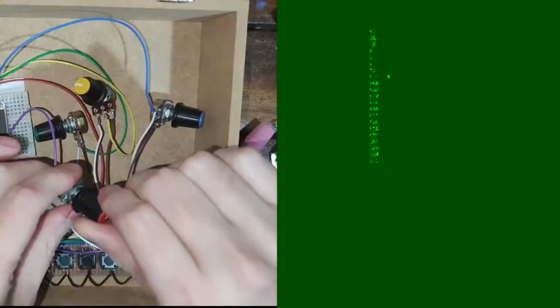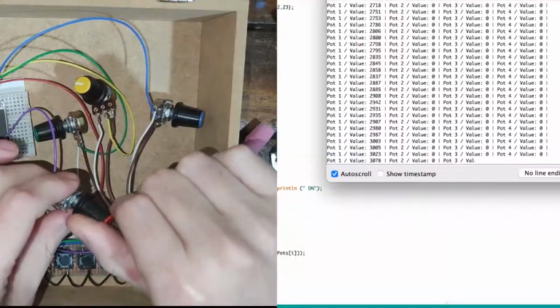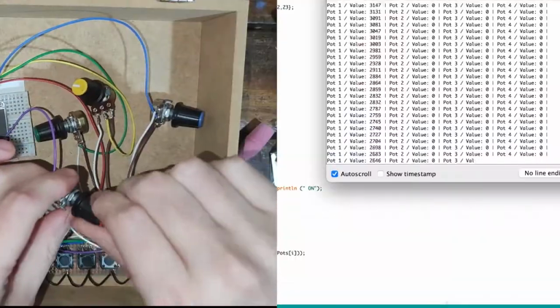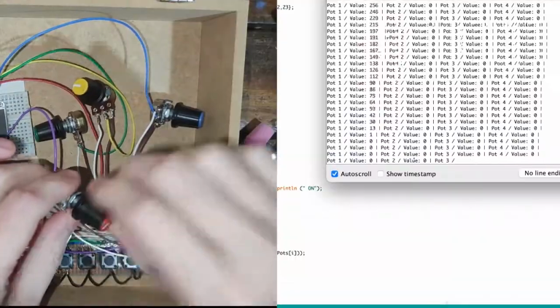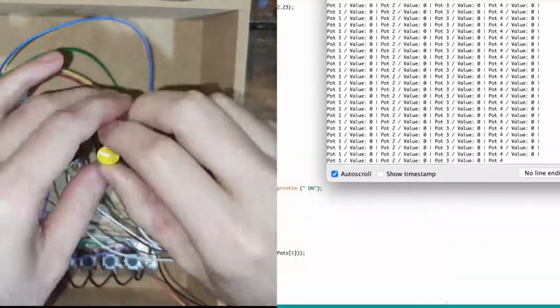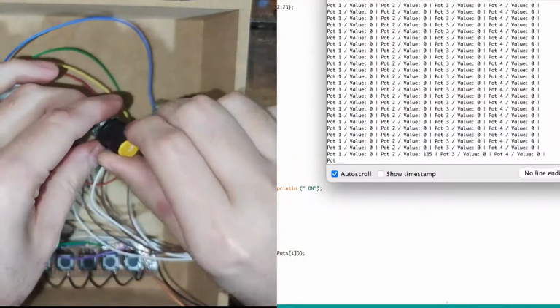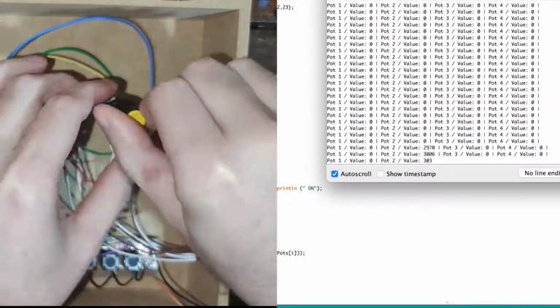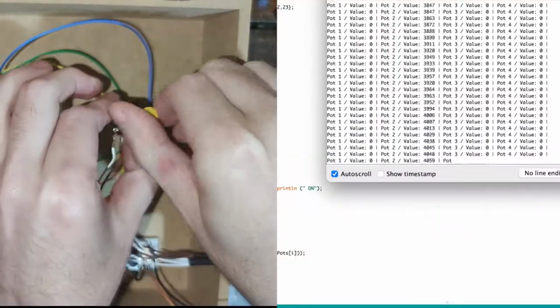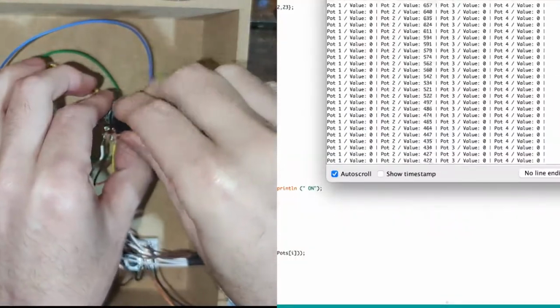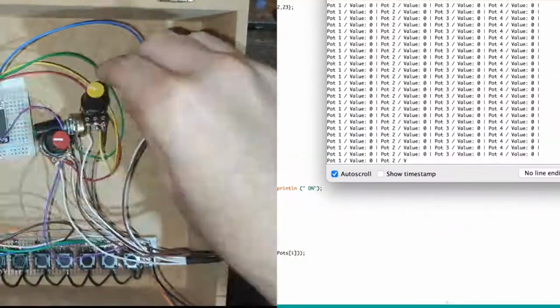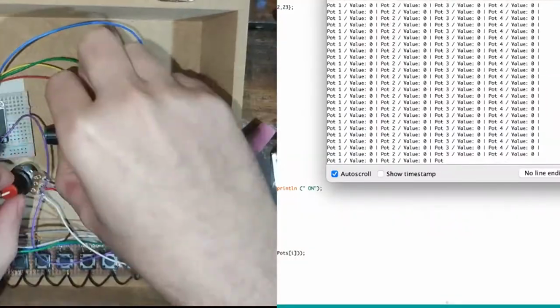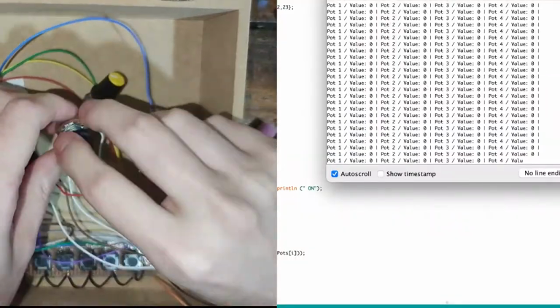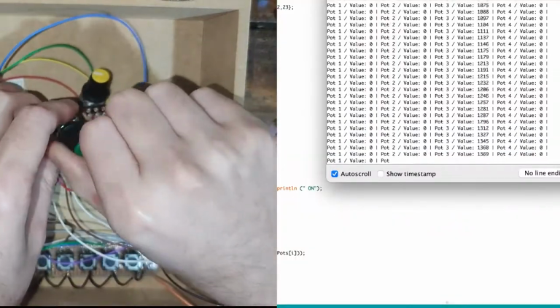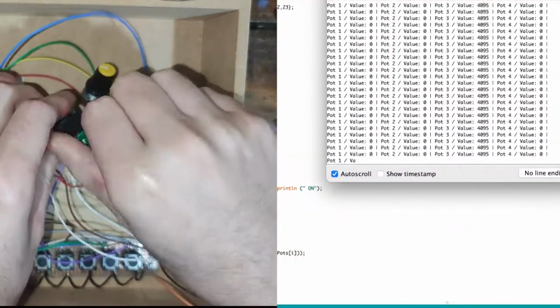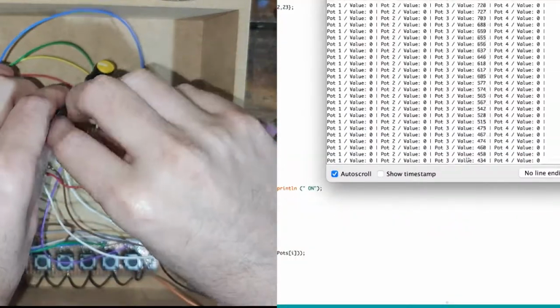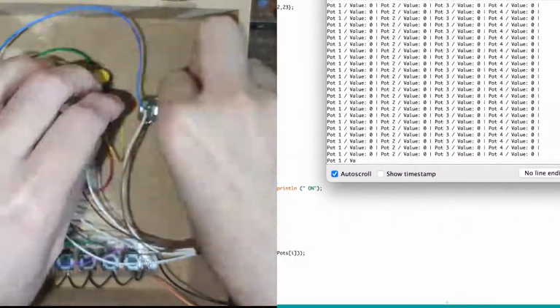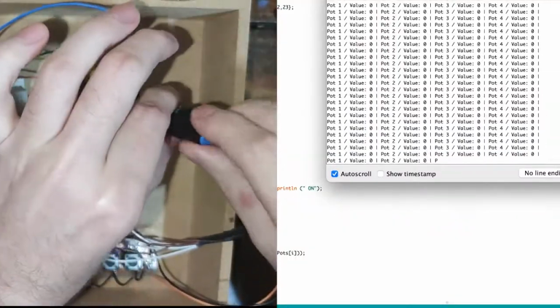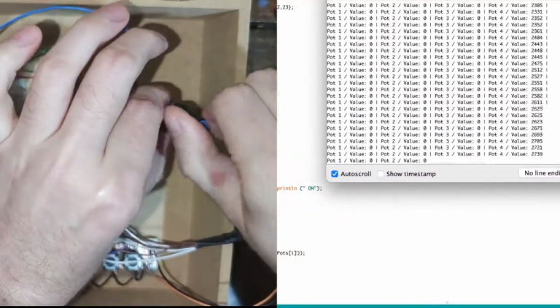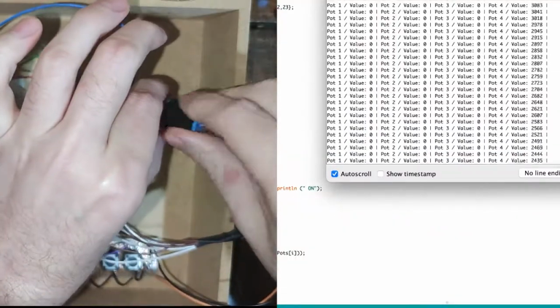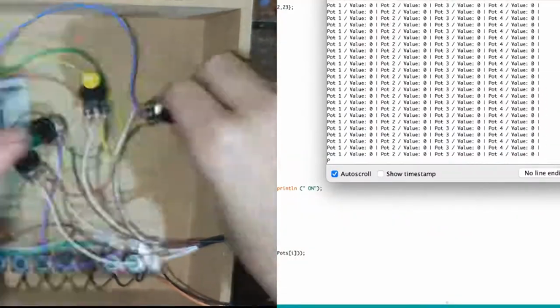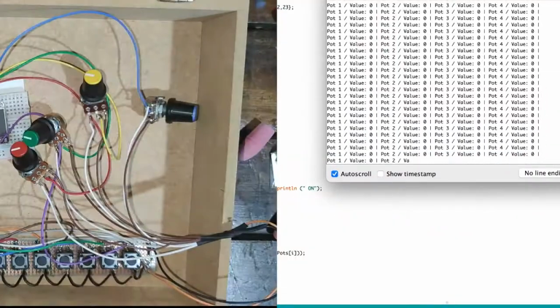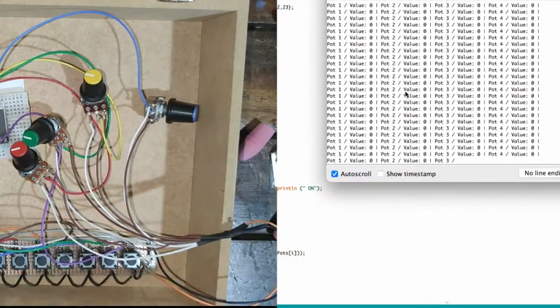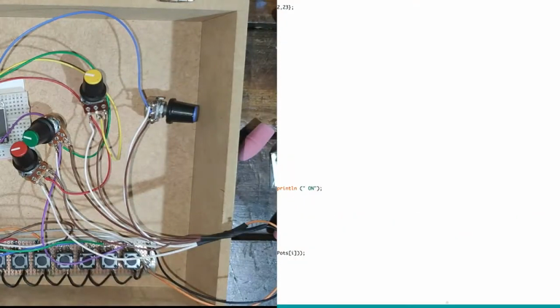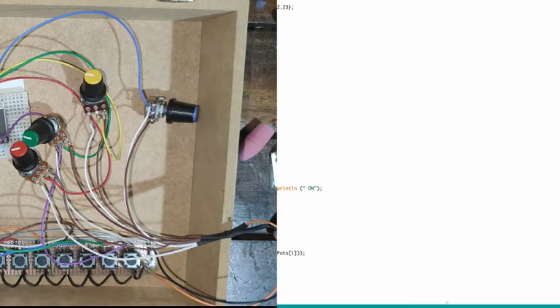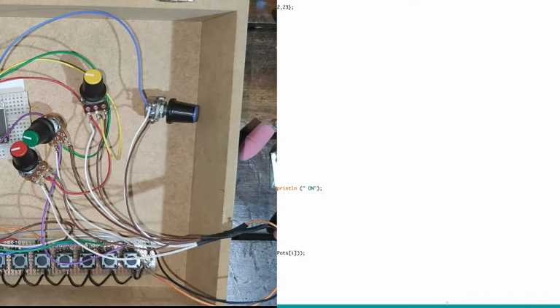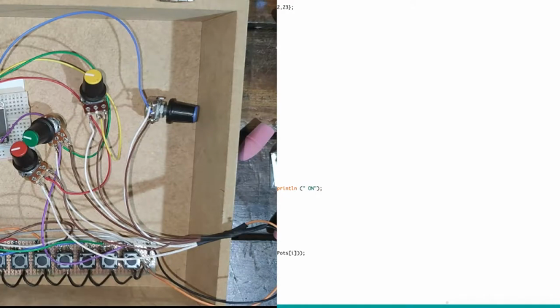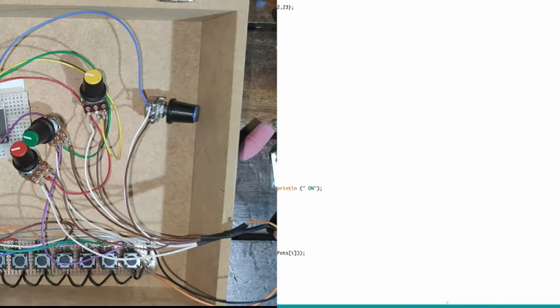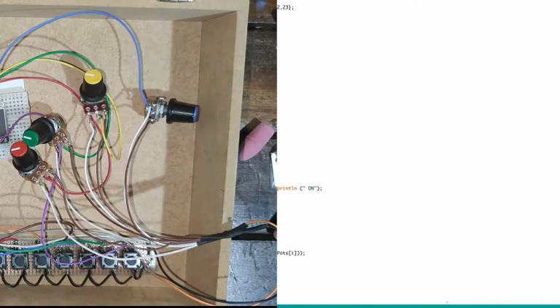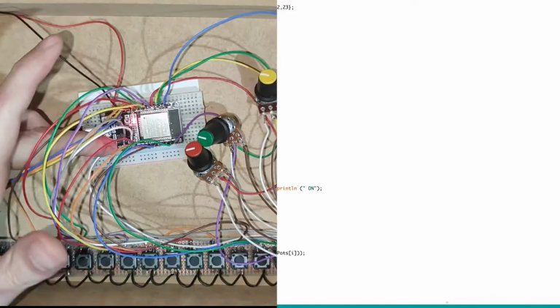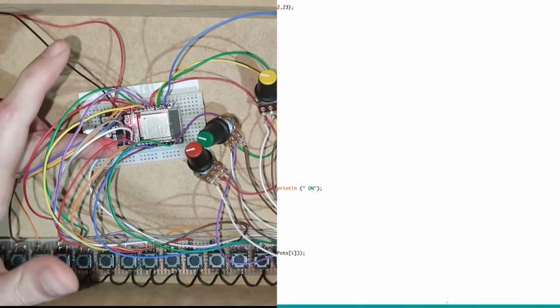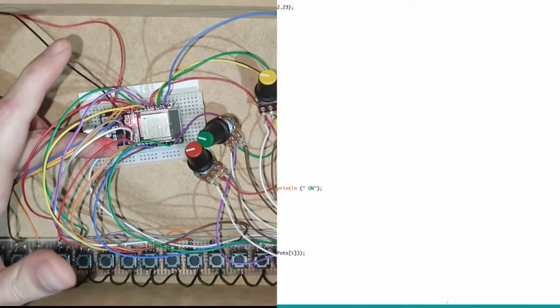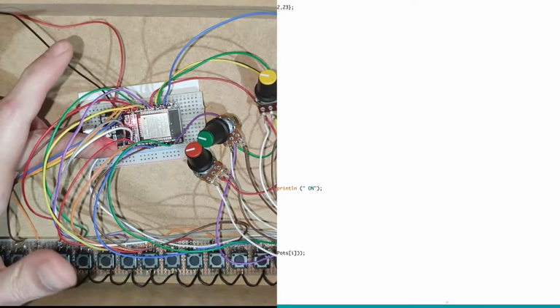Having everything connected, it's time to make sure everything is working properly. The sketch used for this test is in the description.